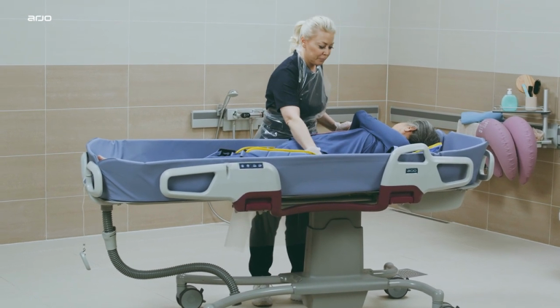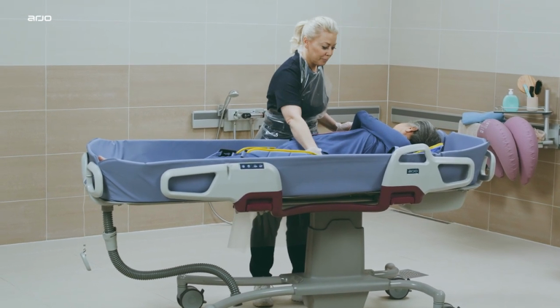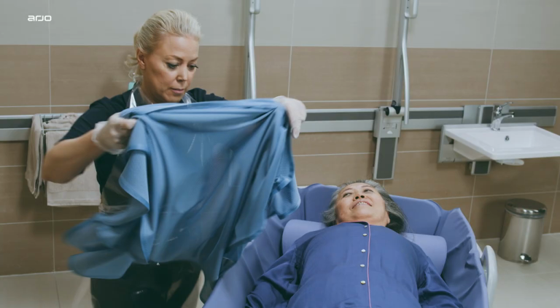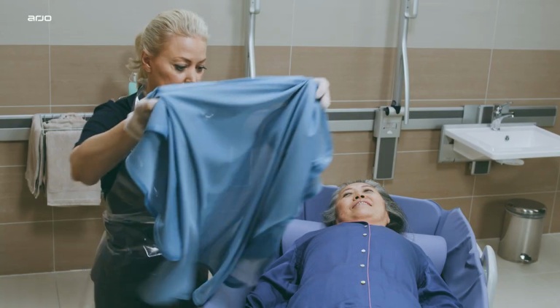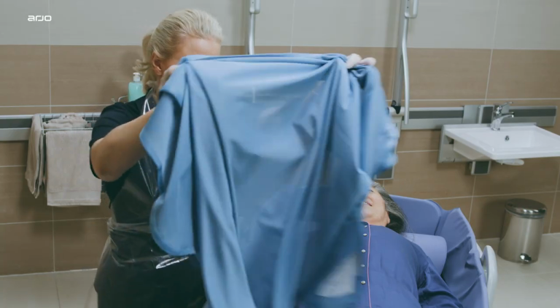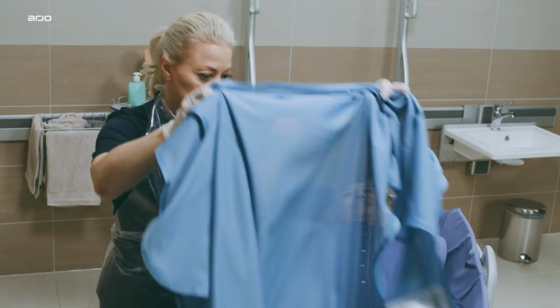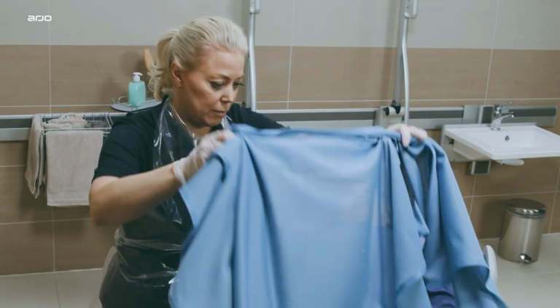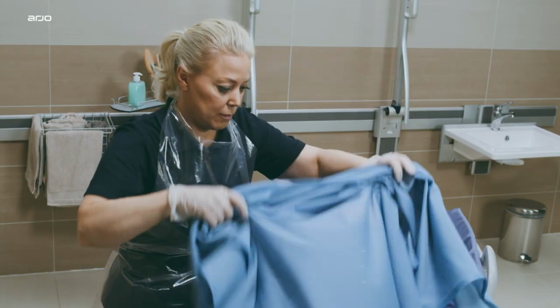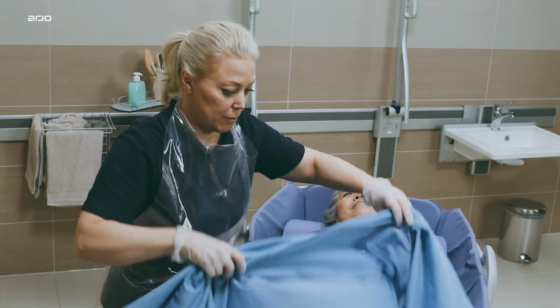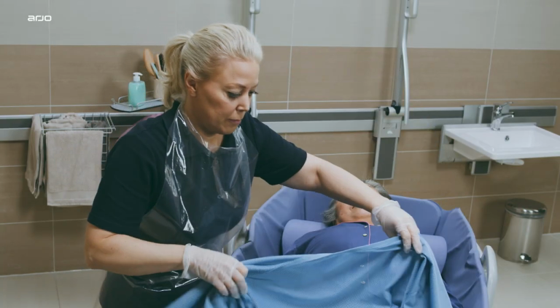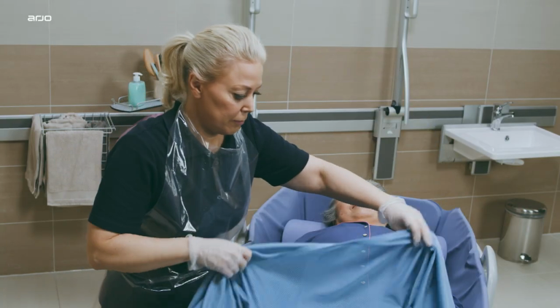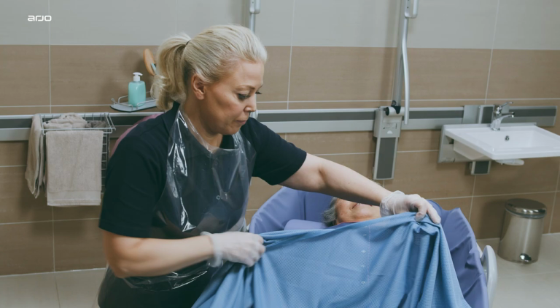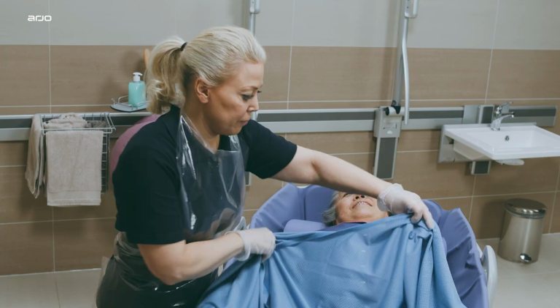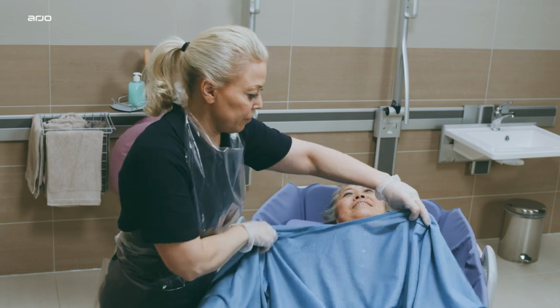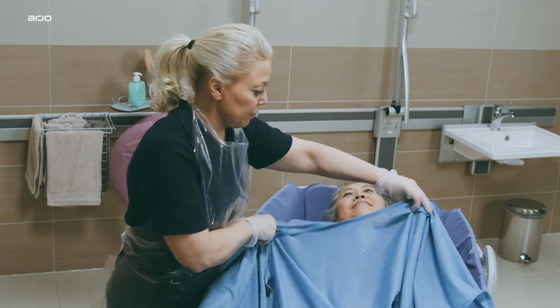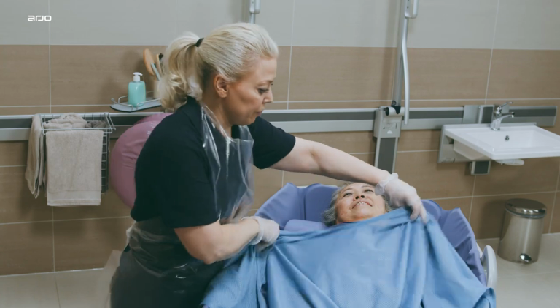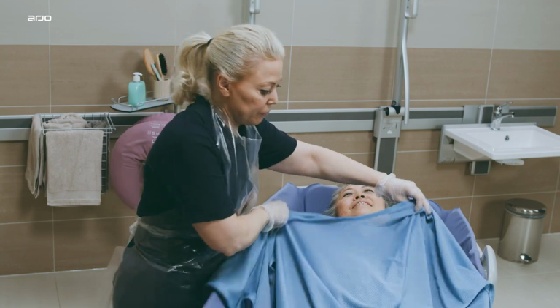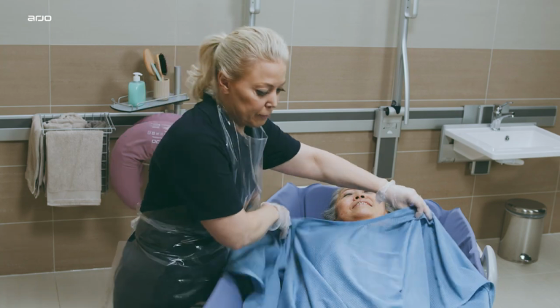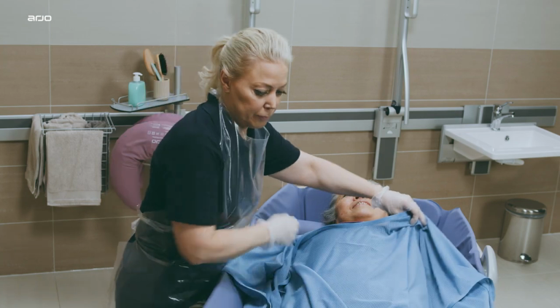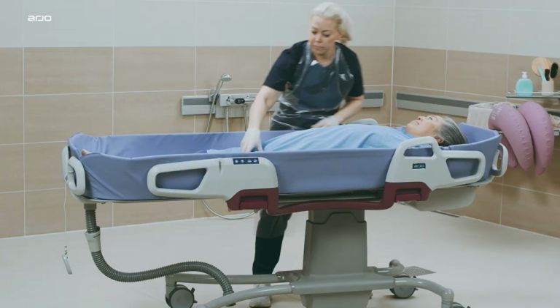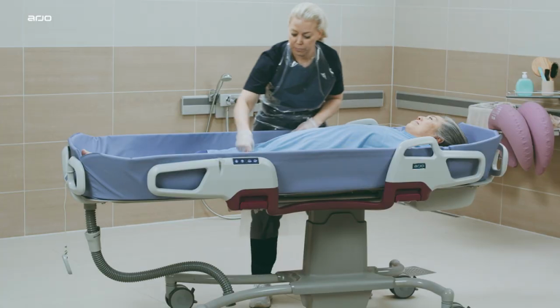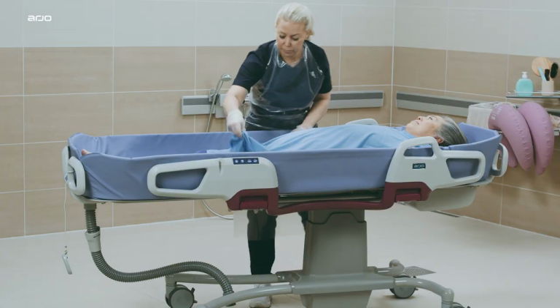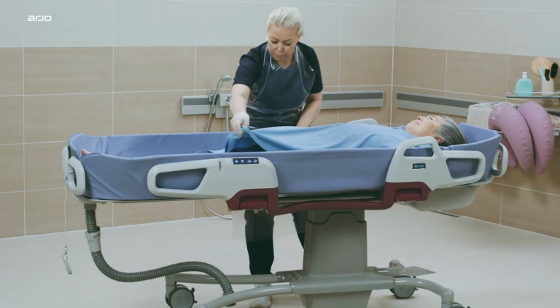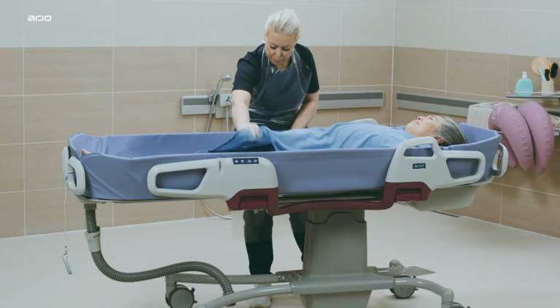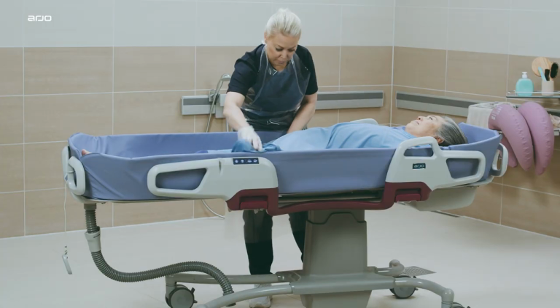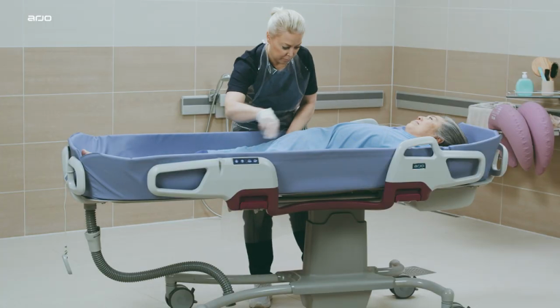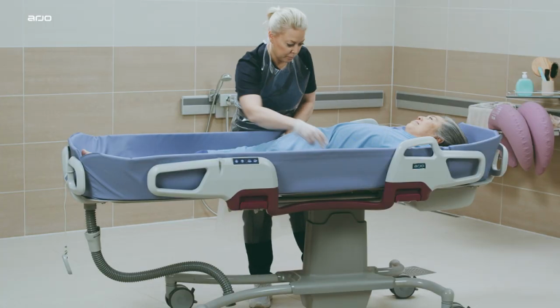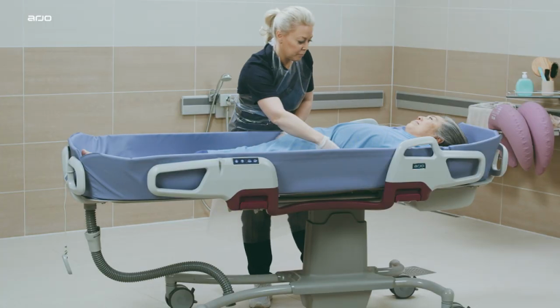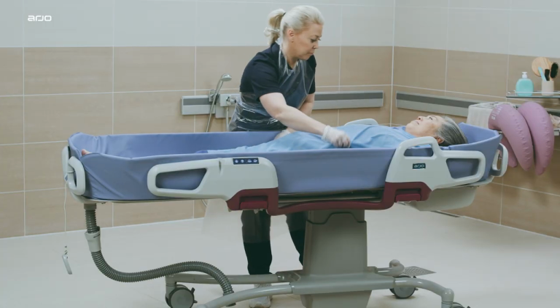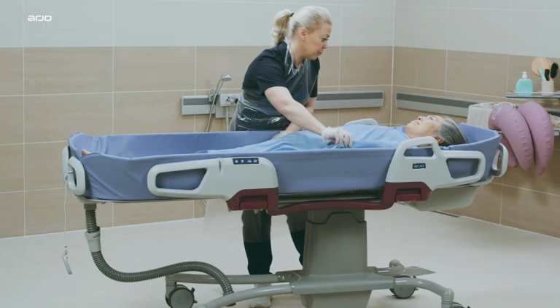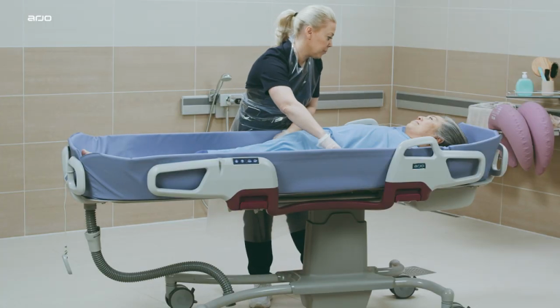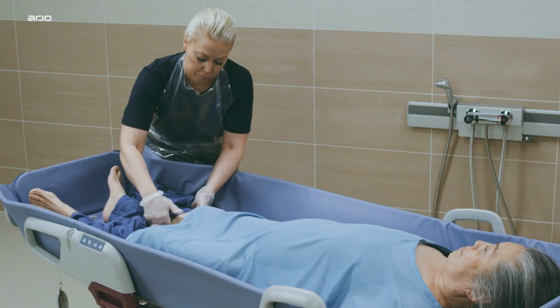Bedridden patients and residents are dependent on daily assisted hygiene care.